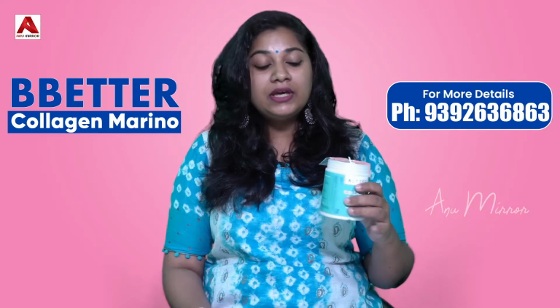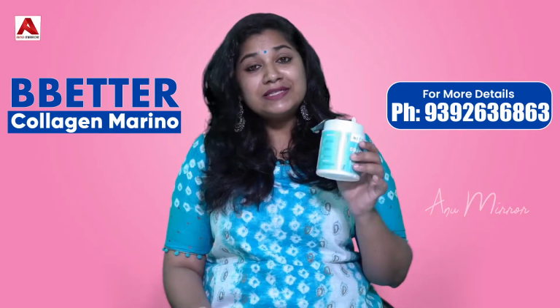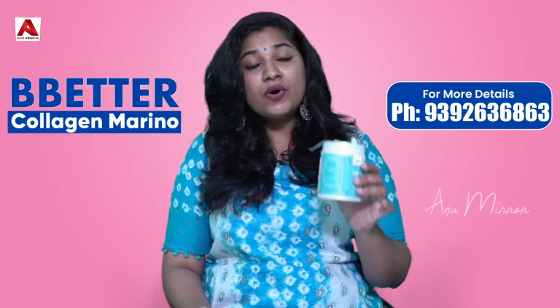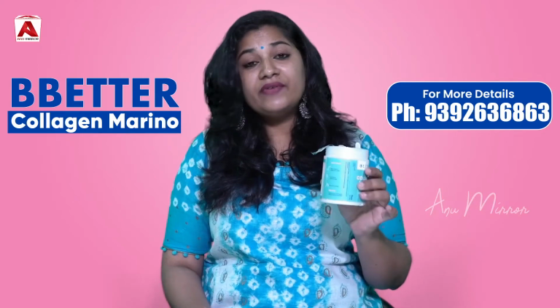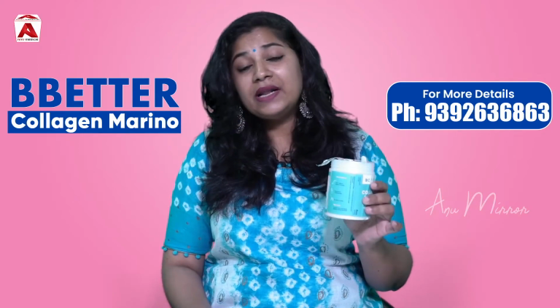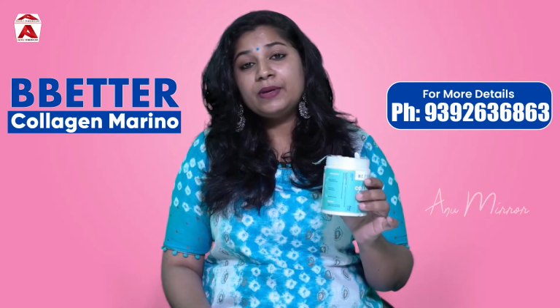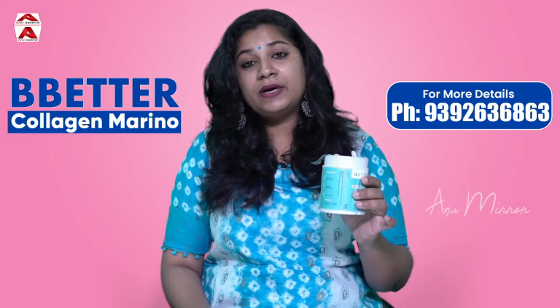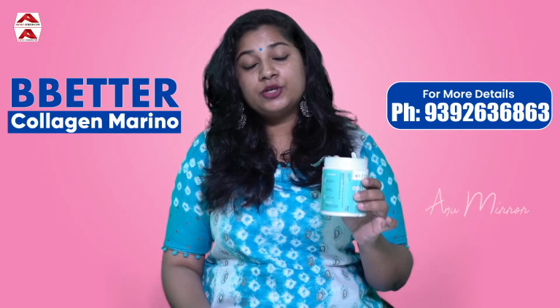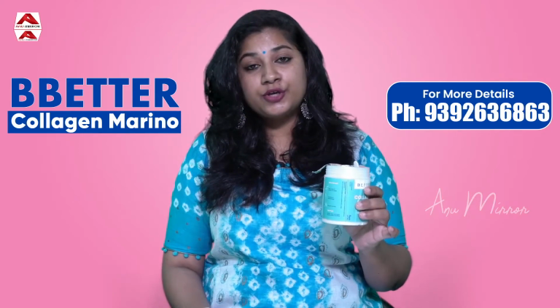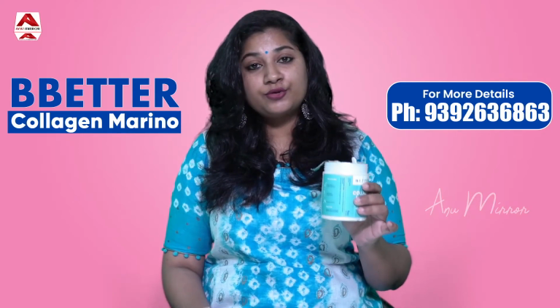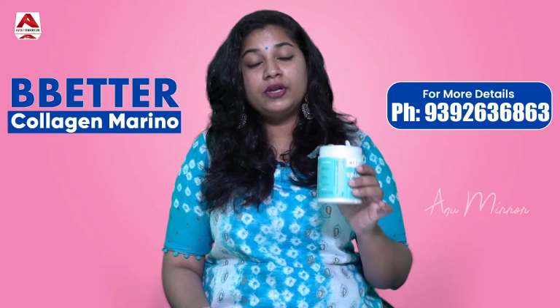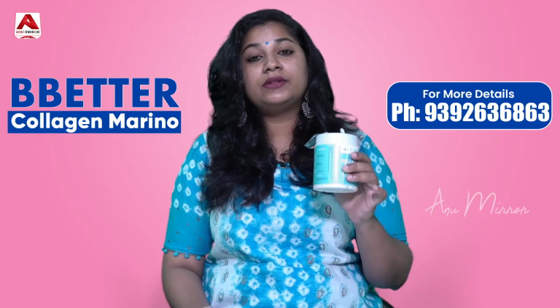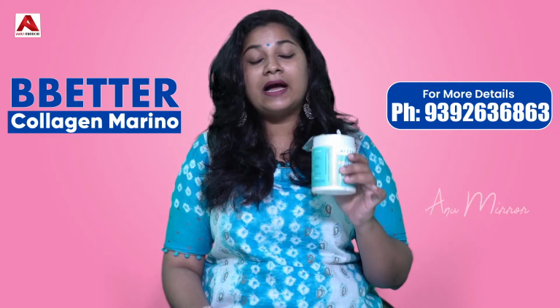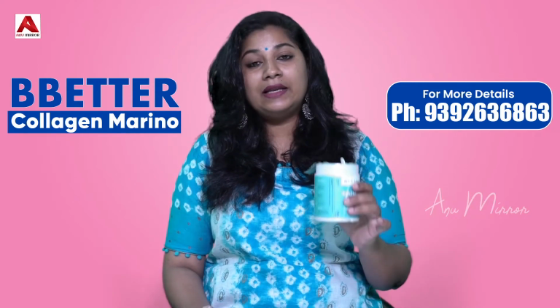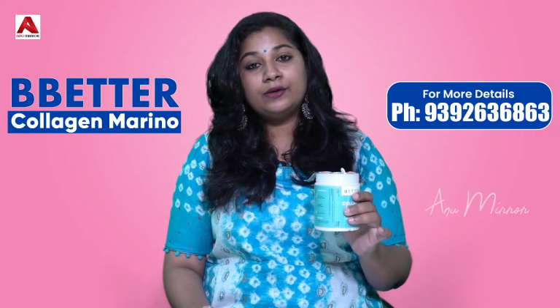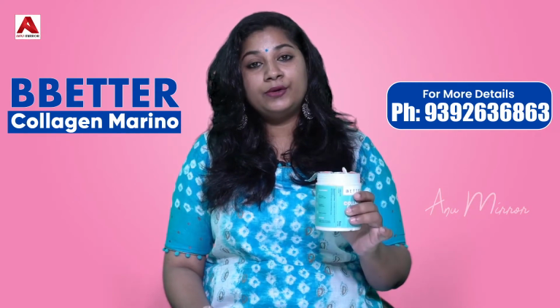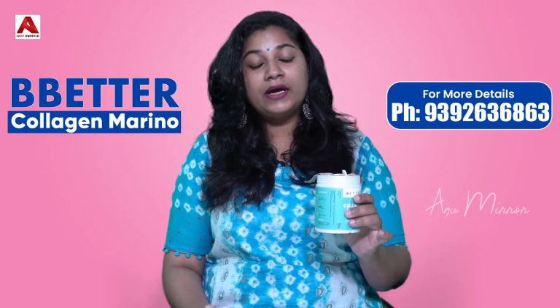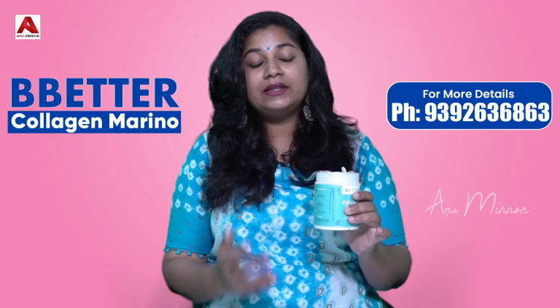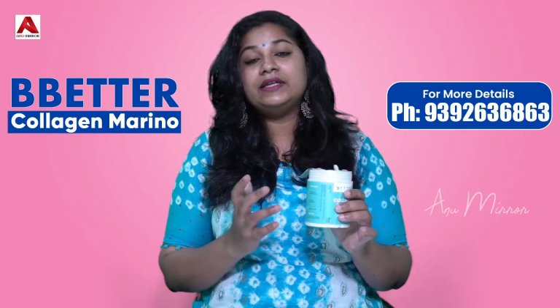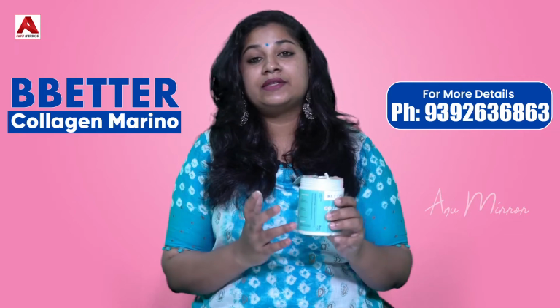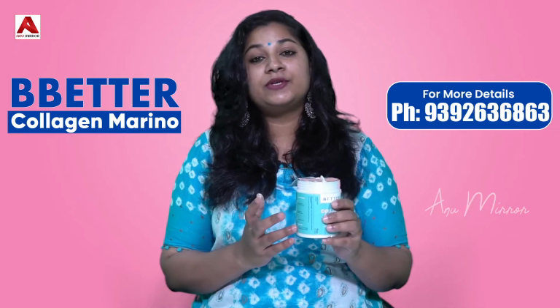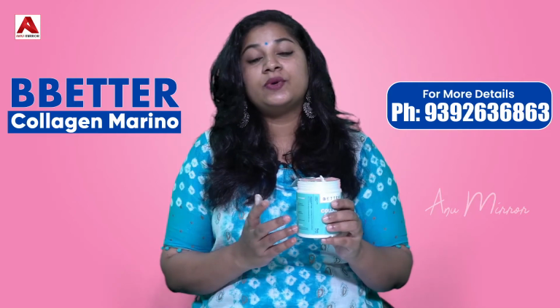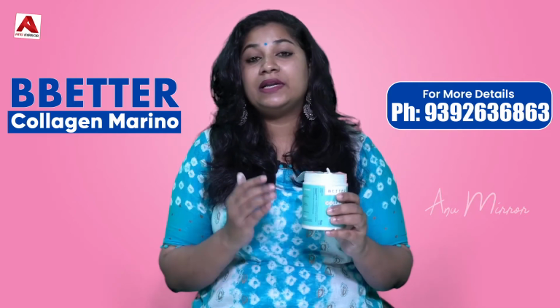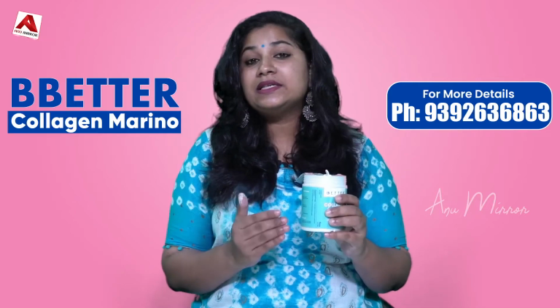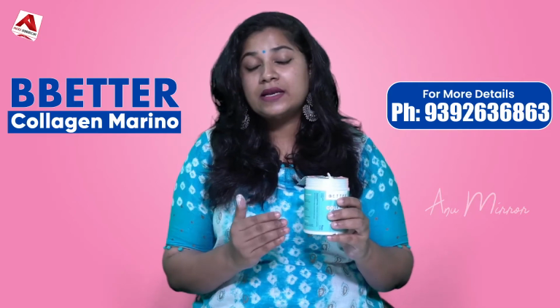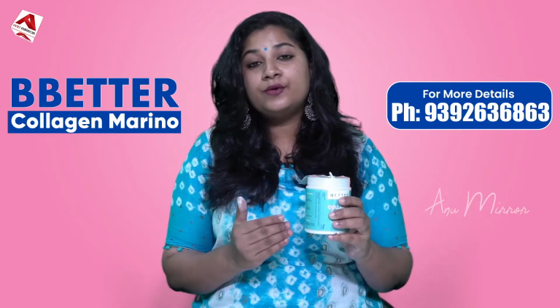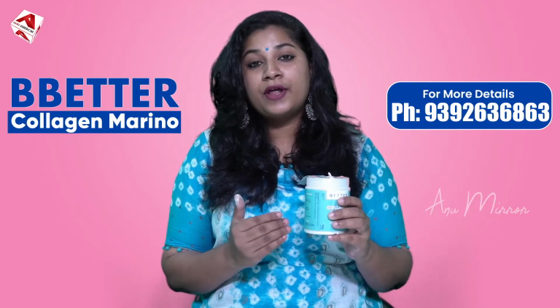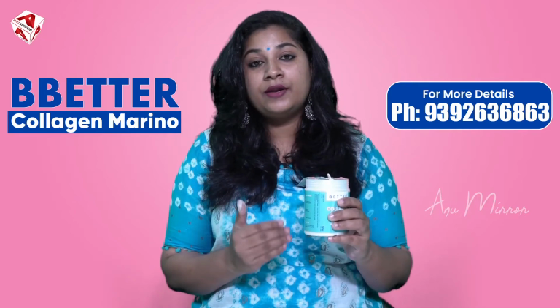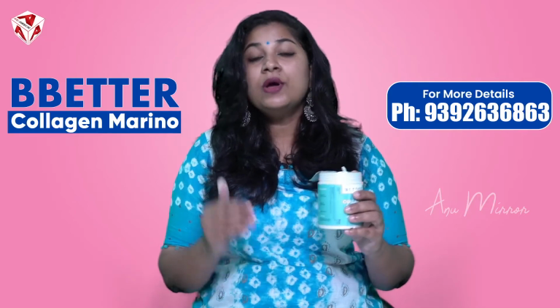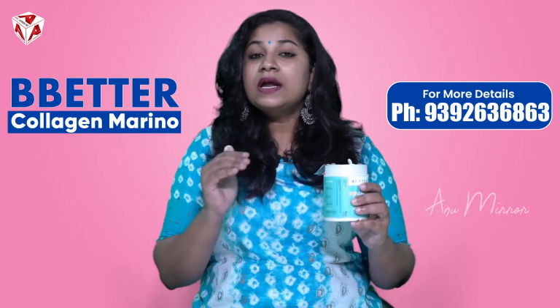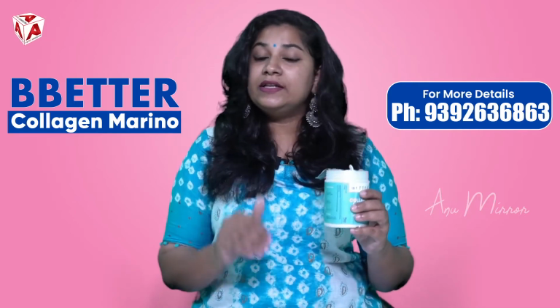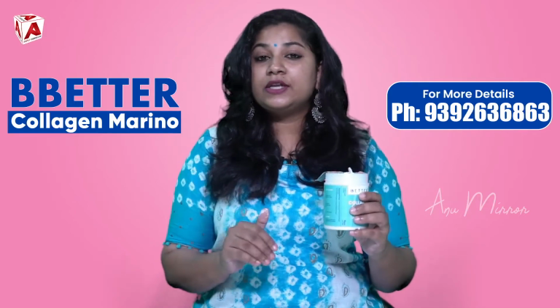If you want to purchase any of these products, the links are in the description.